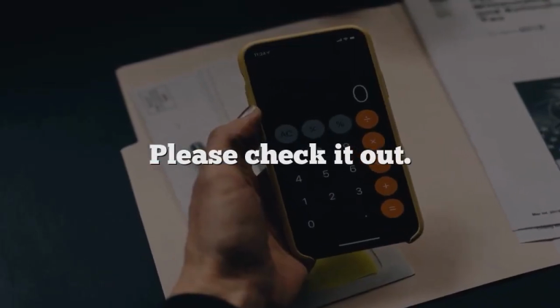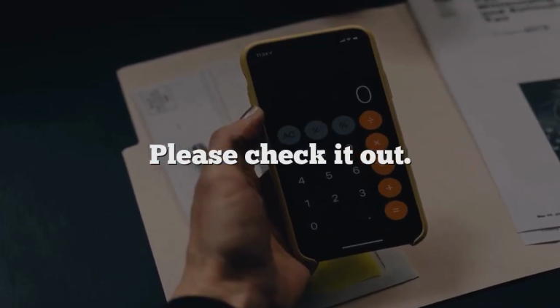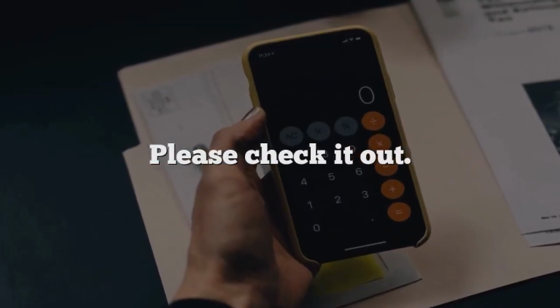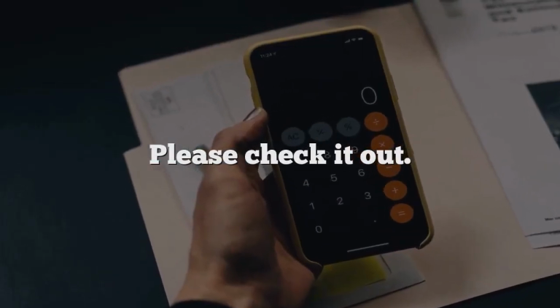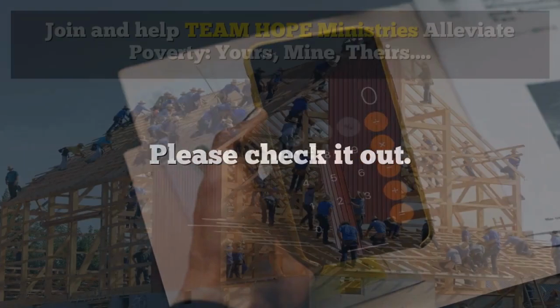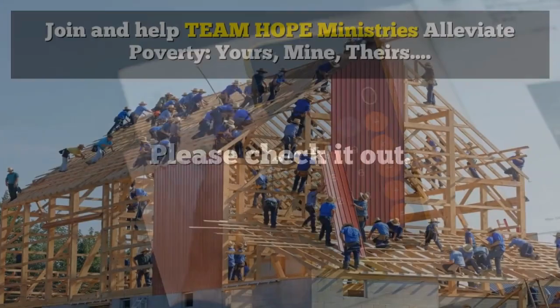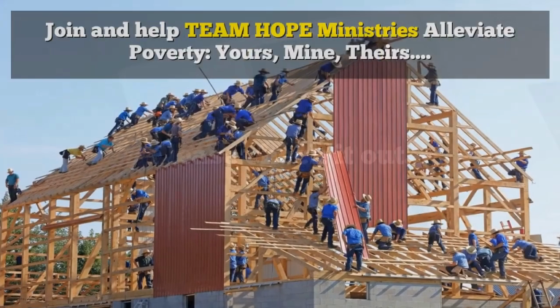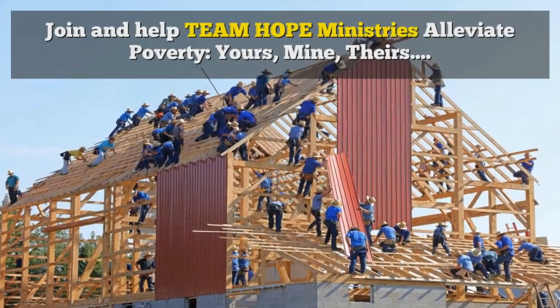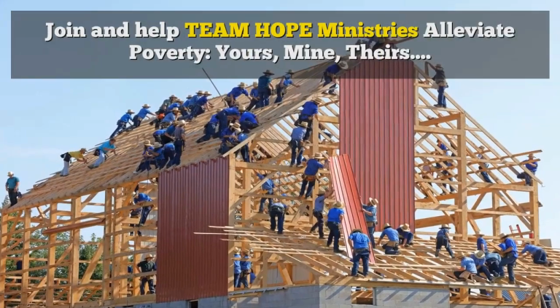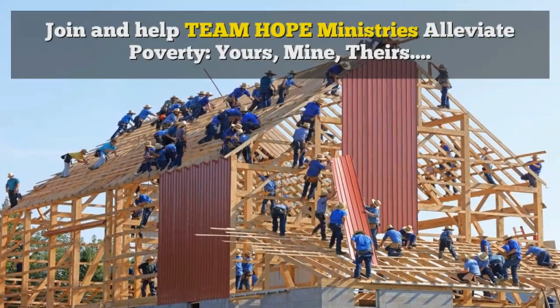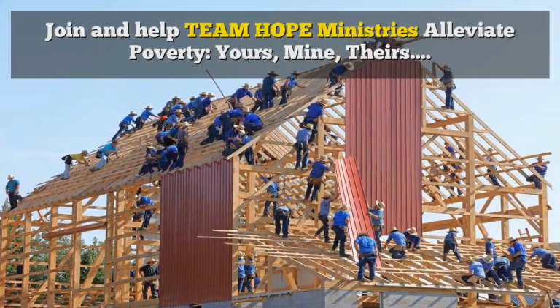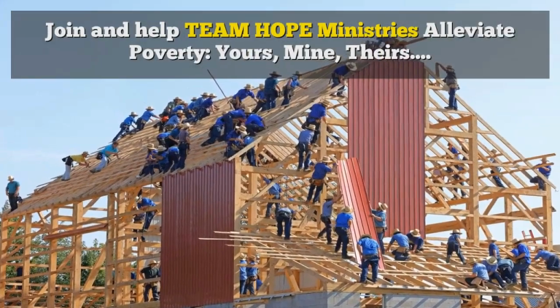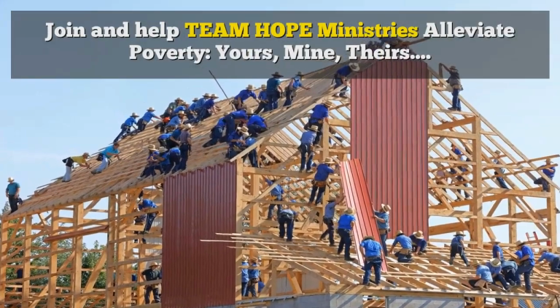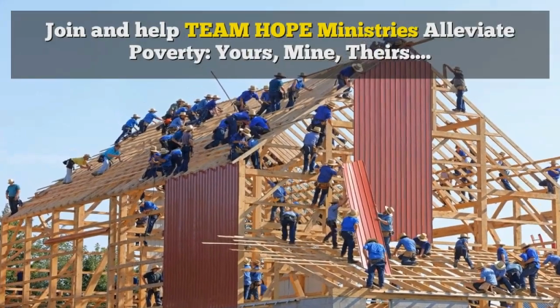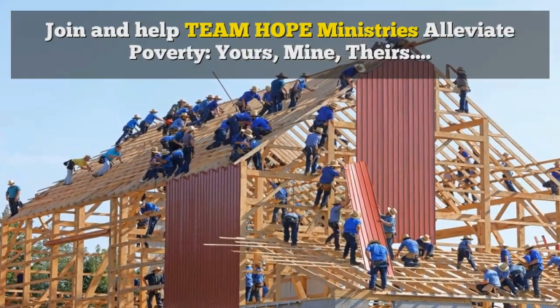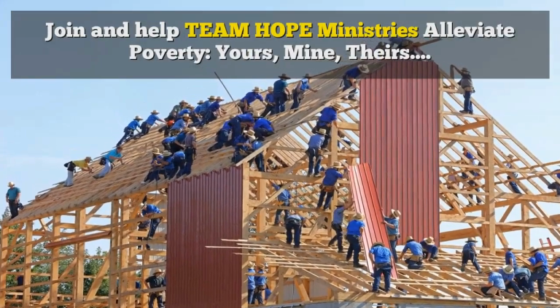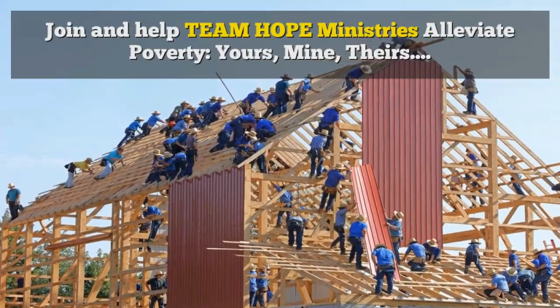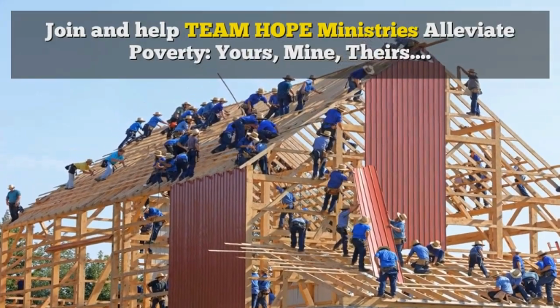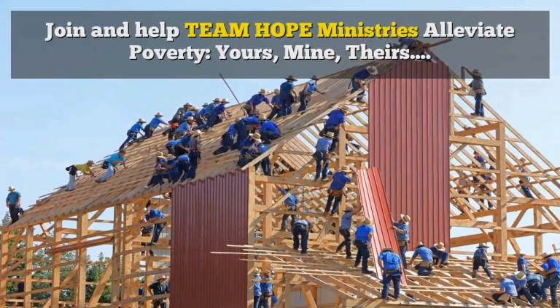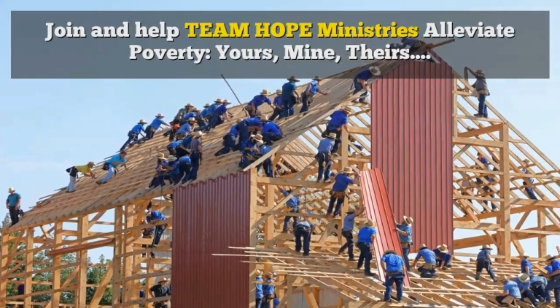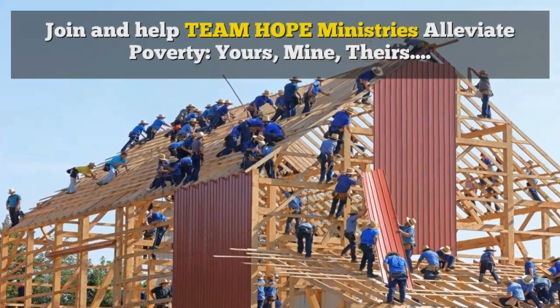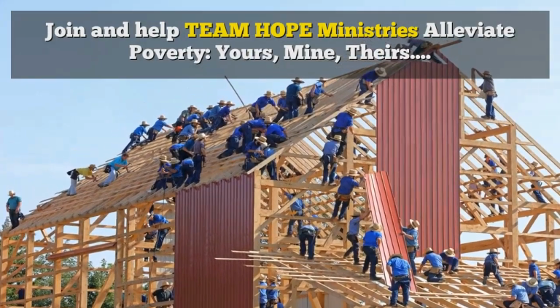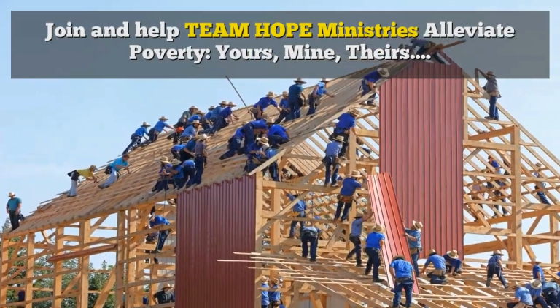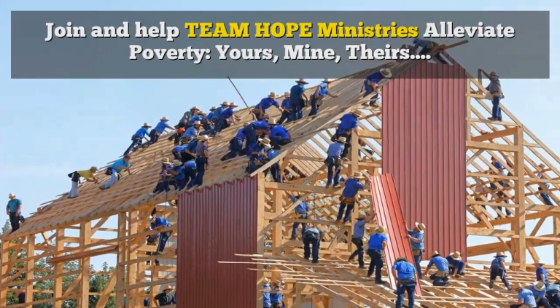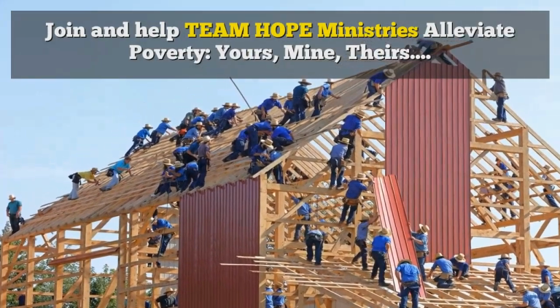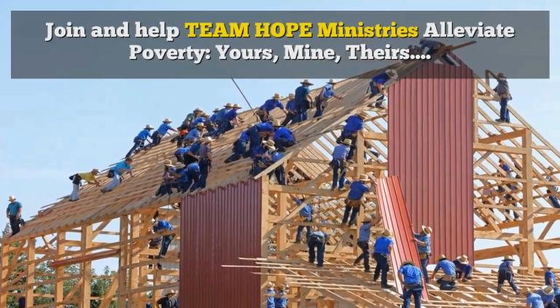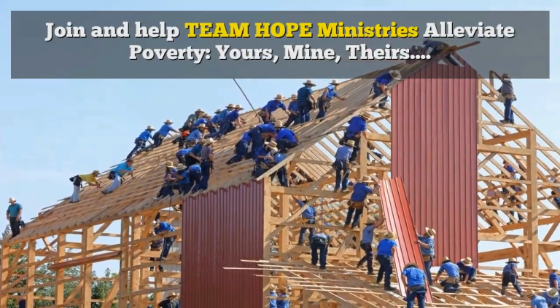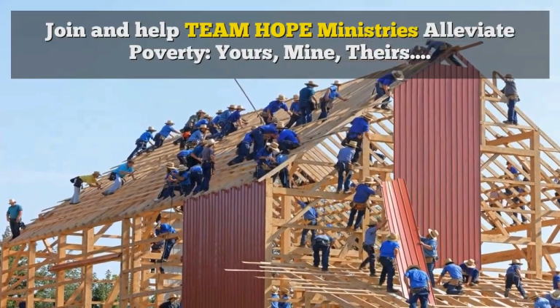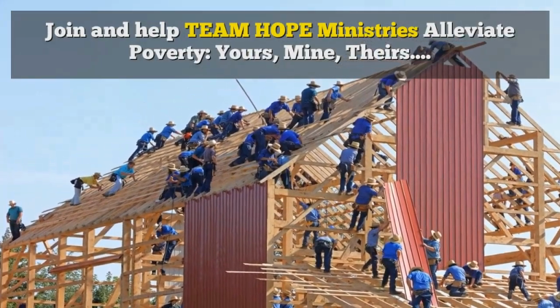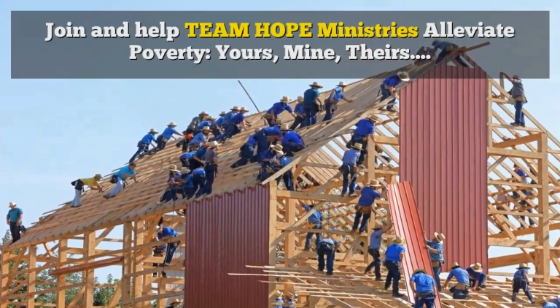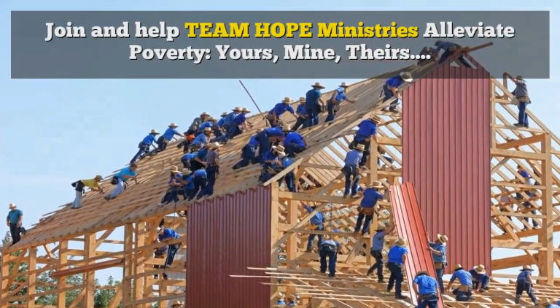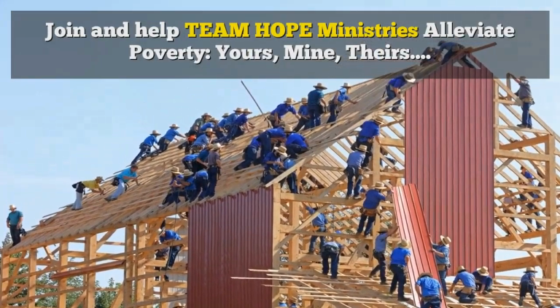Join and help Team Hope Ministries alleviate poverty — yours, mine, theirs.